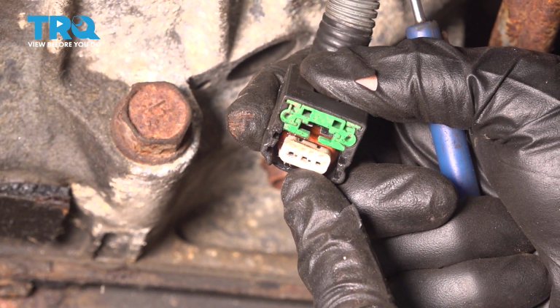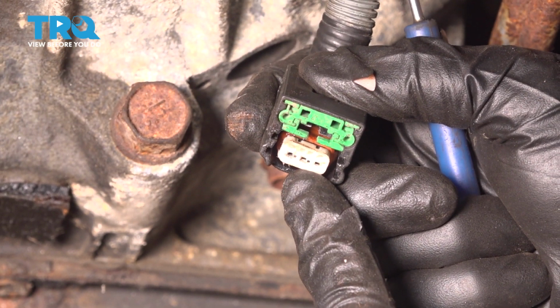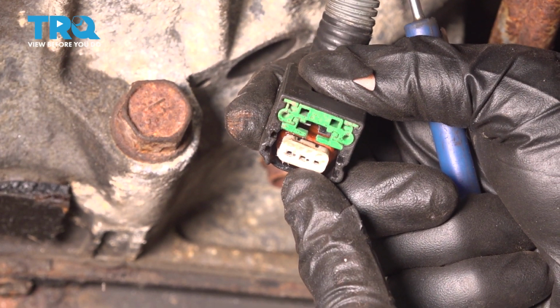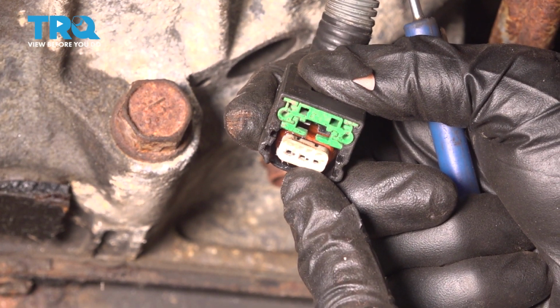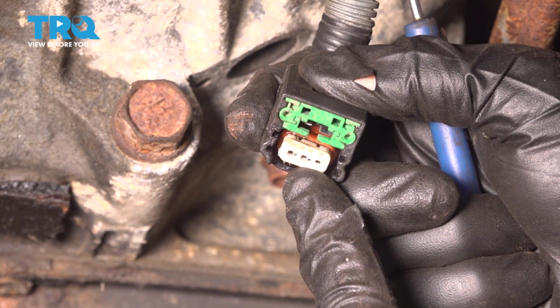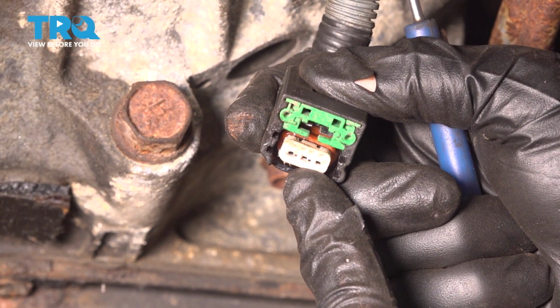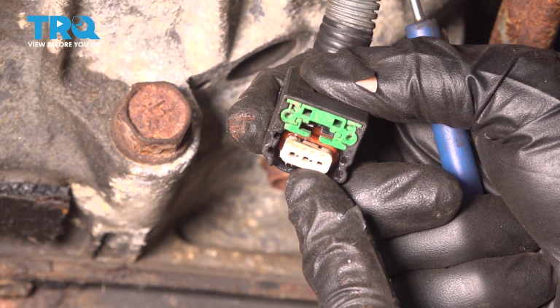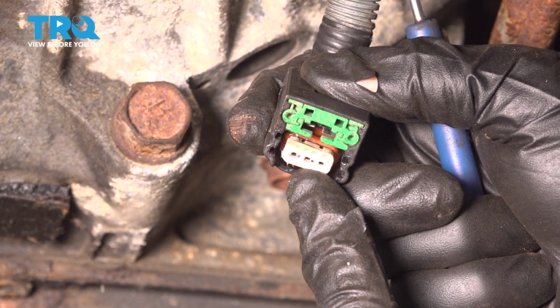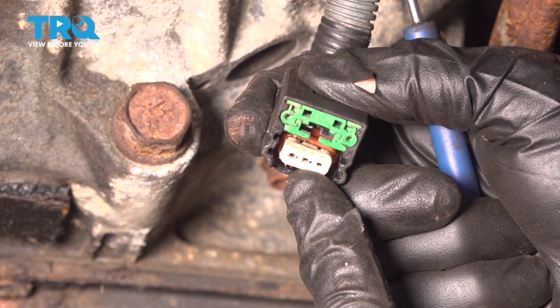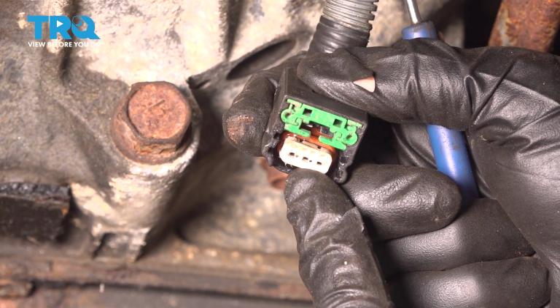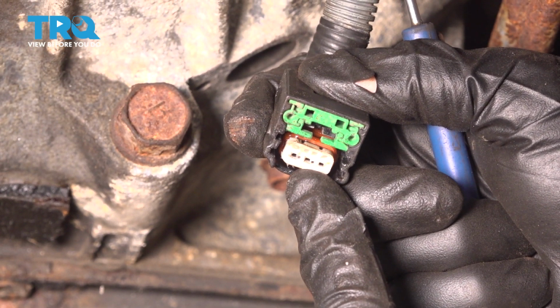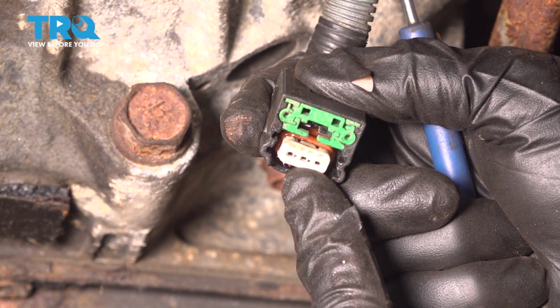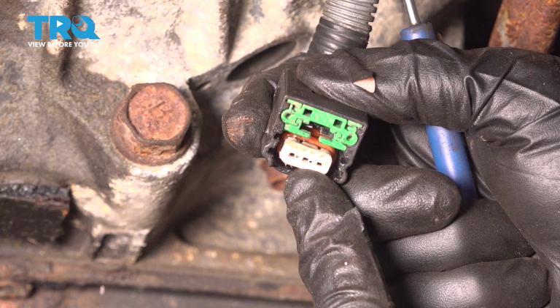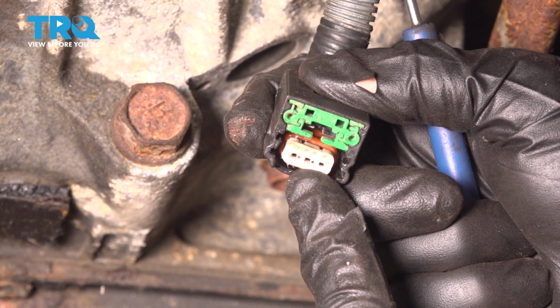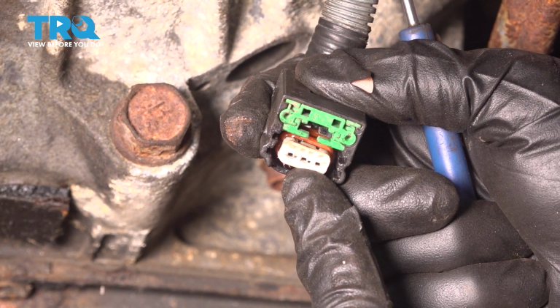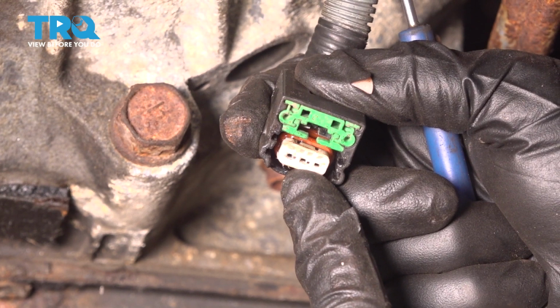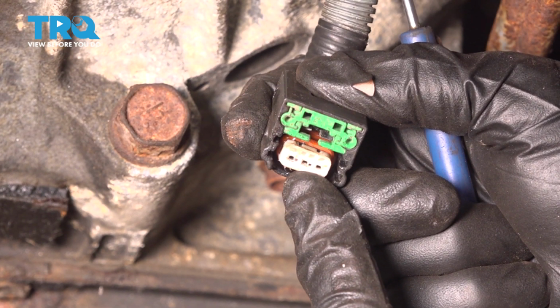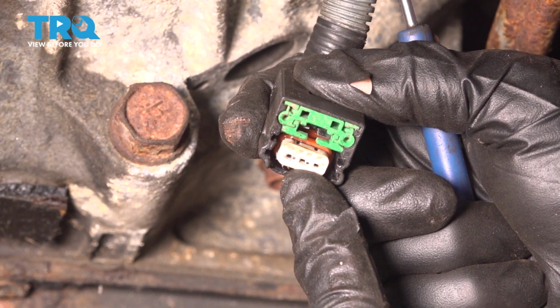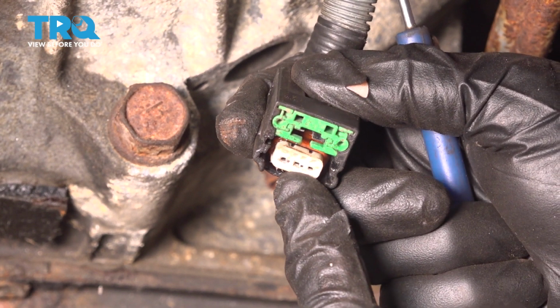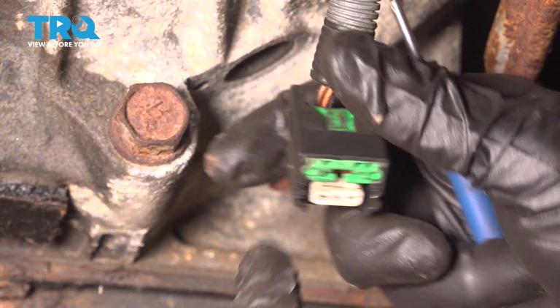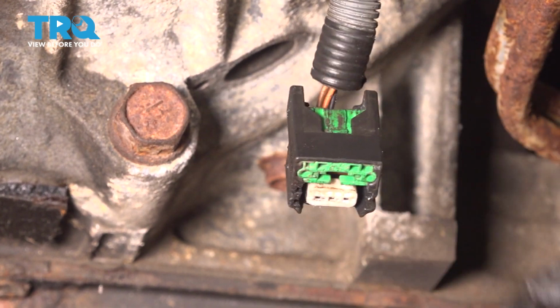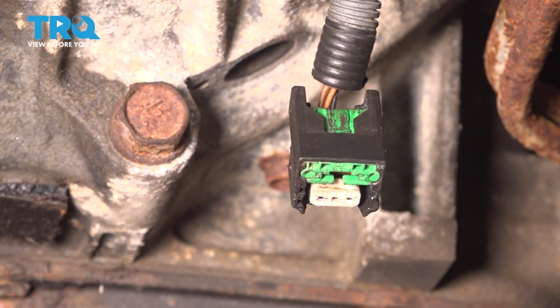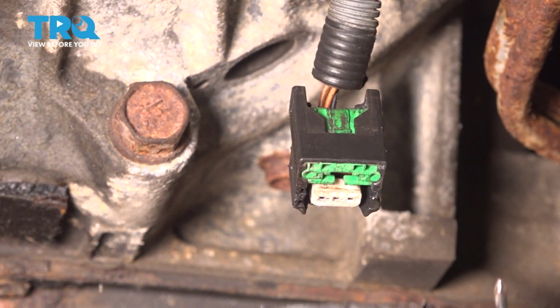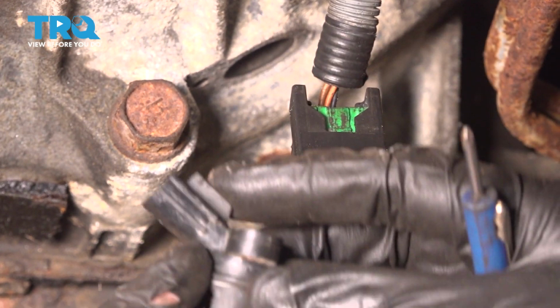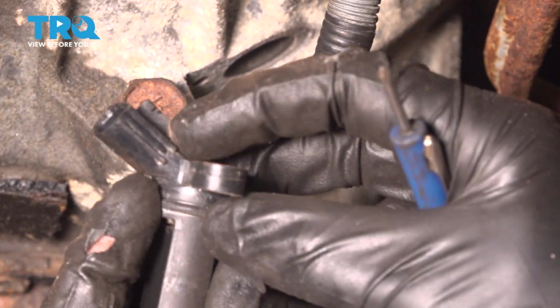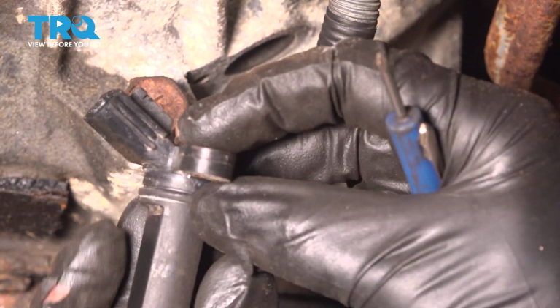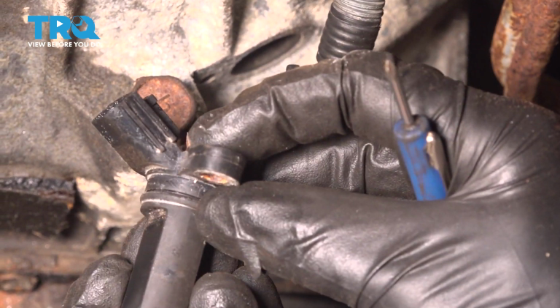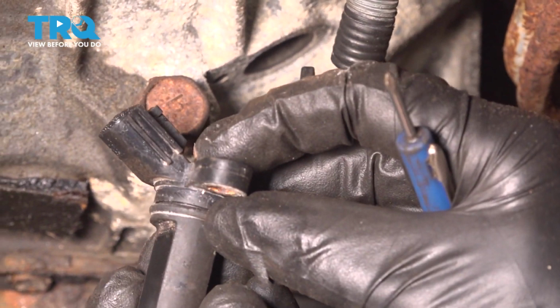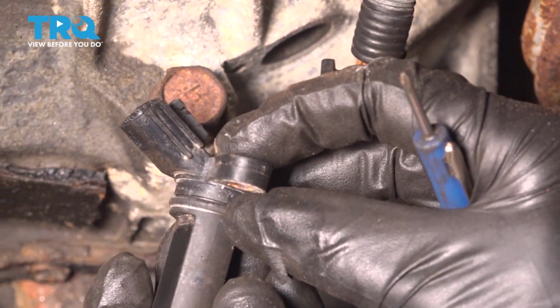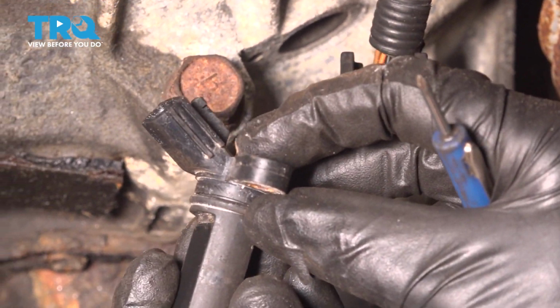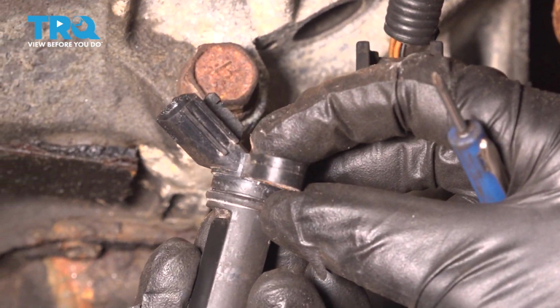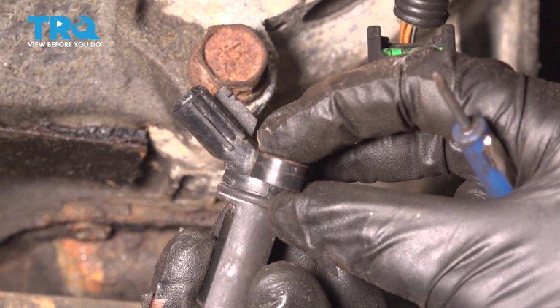Once you have it out of there, just give the wiring a quick inspection for corrosion. There it is, friends.